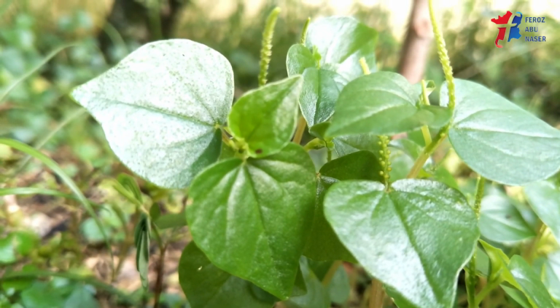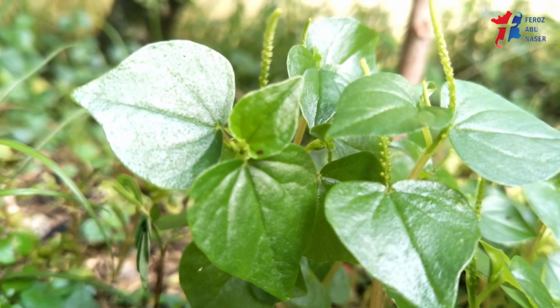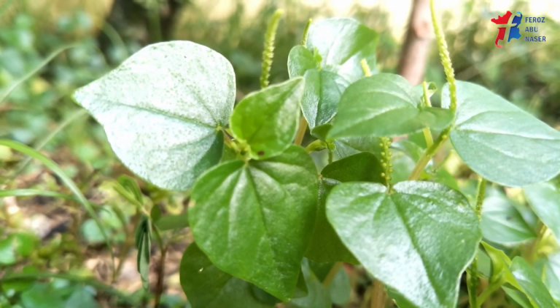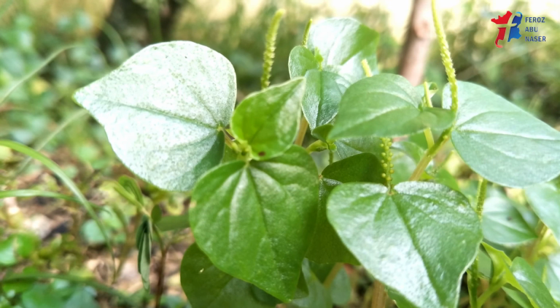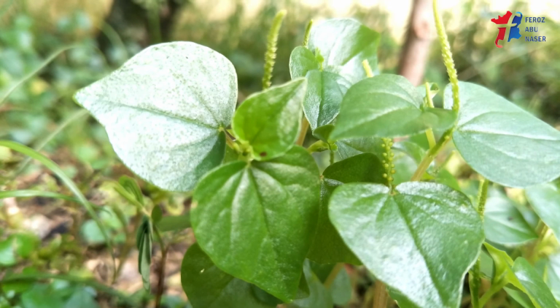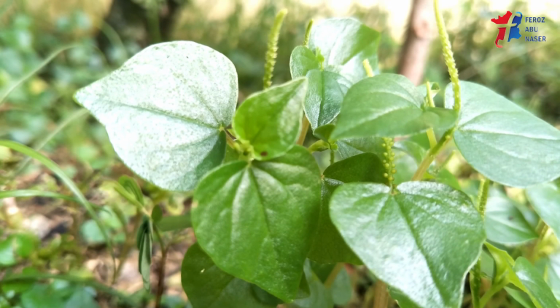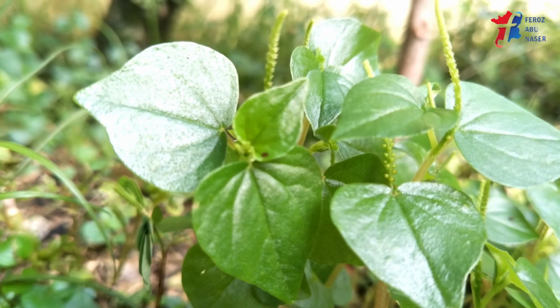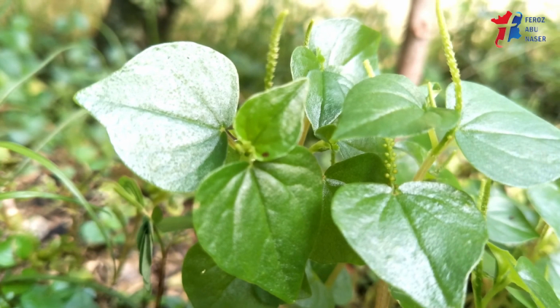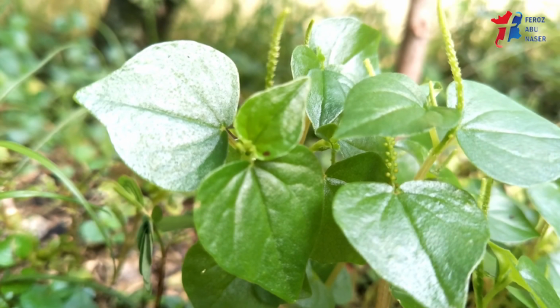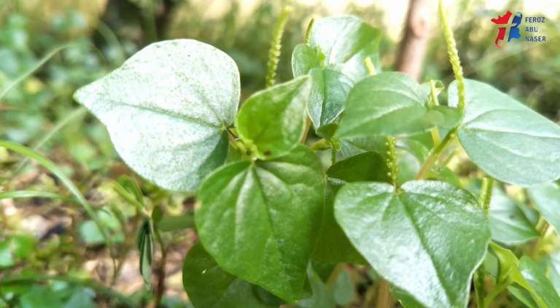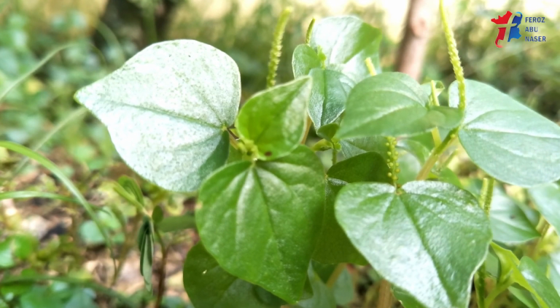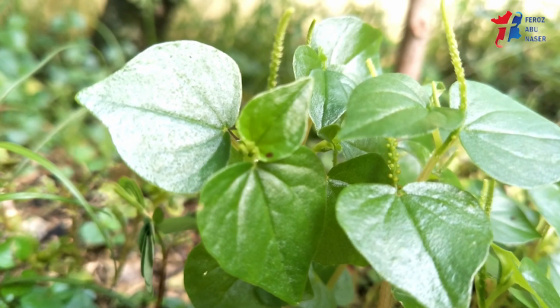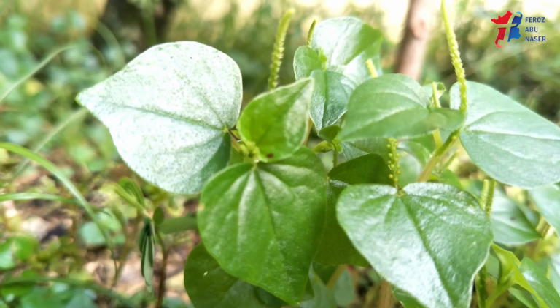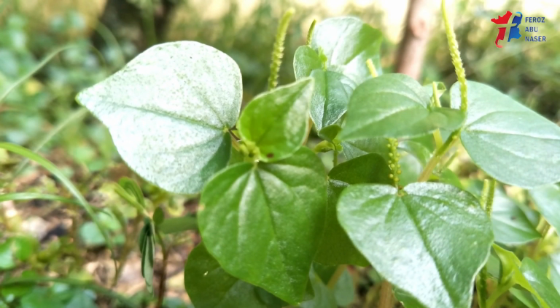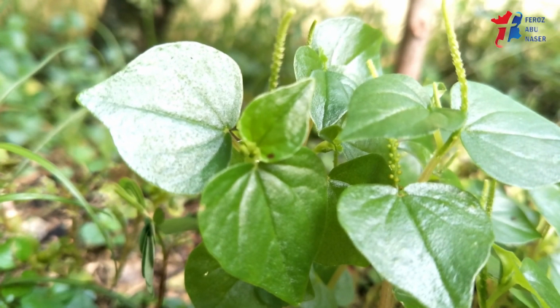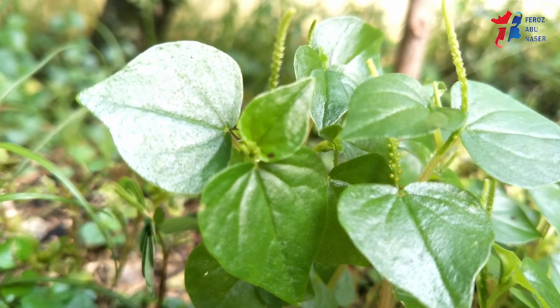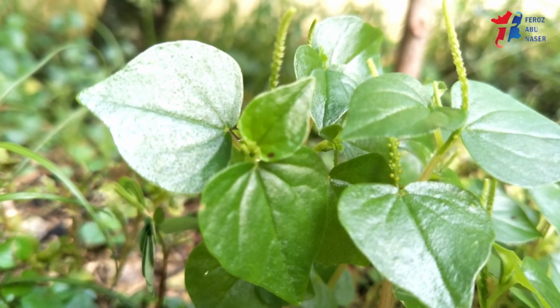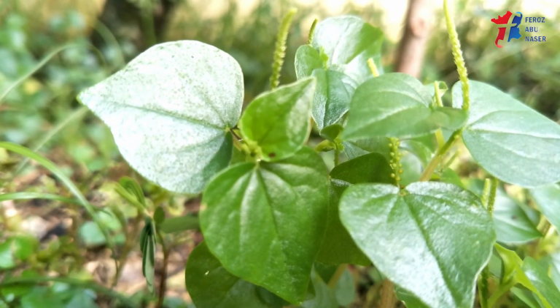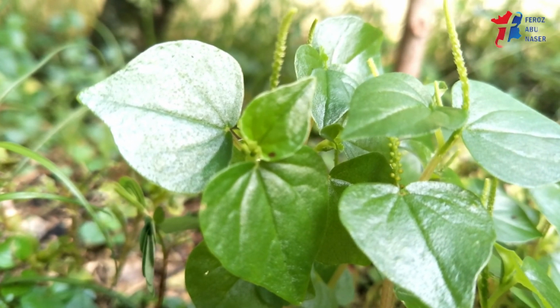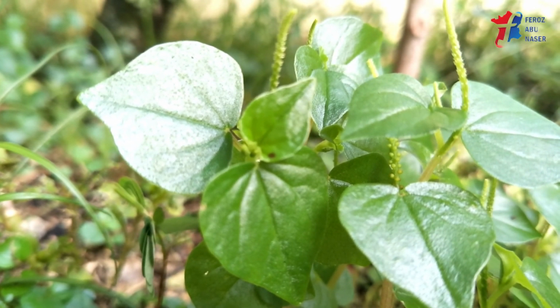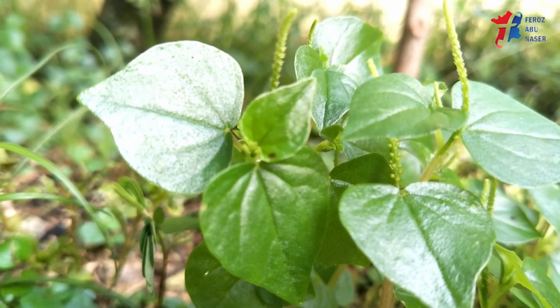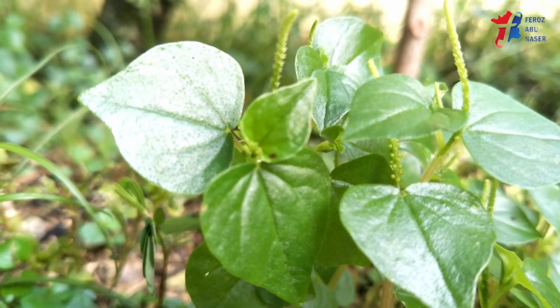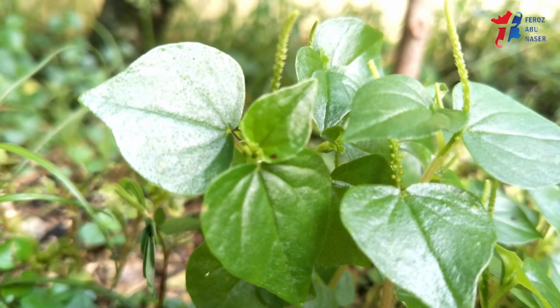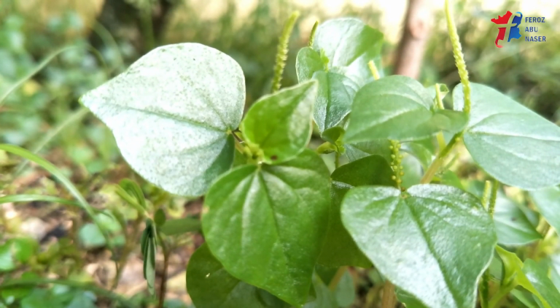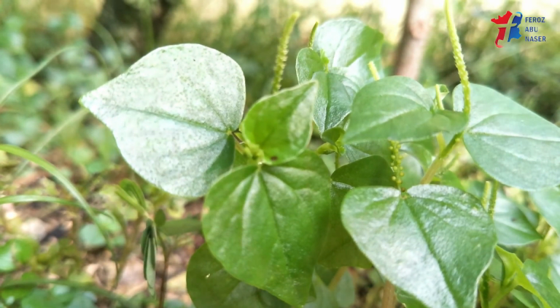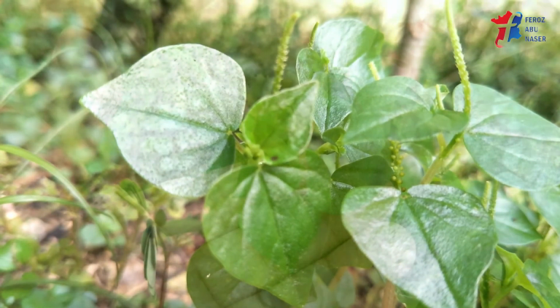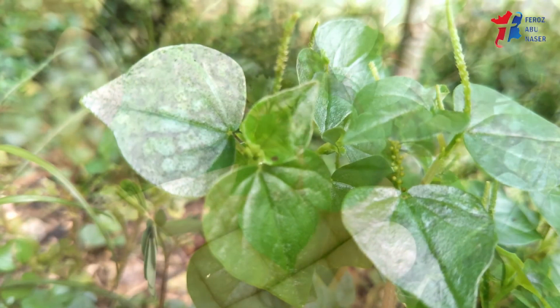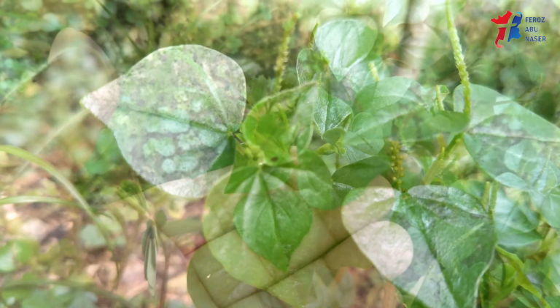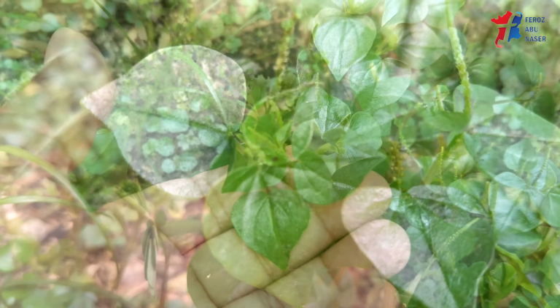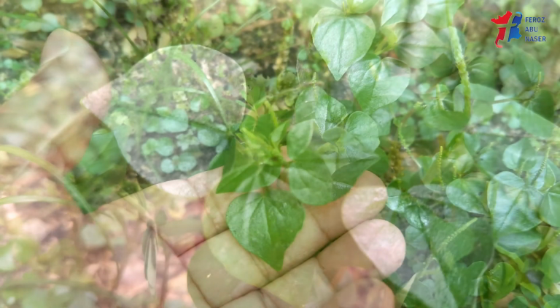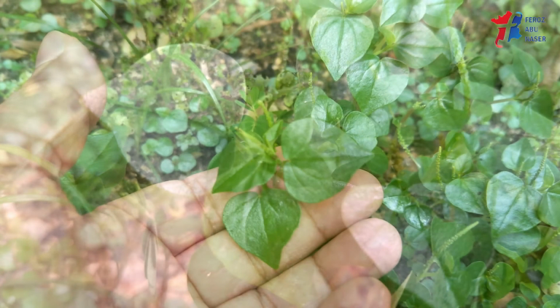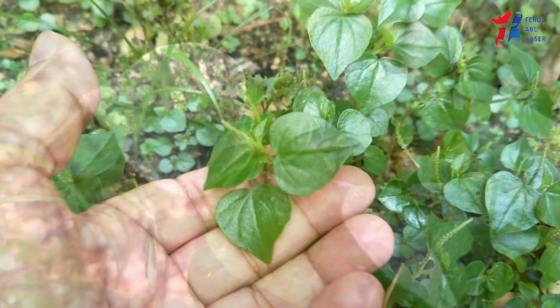I hope you have received some important information about the numerous health benefits of peperomia.